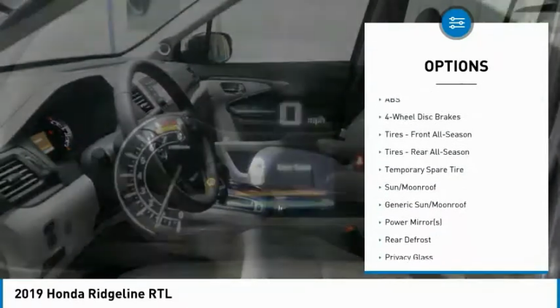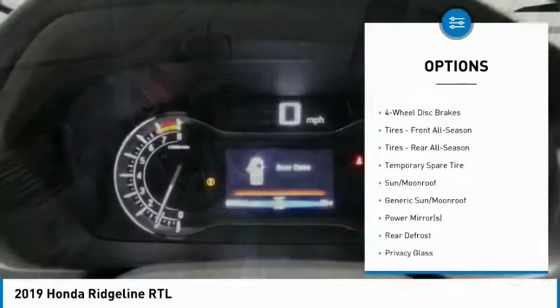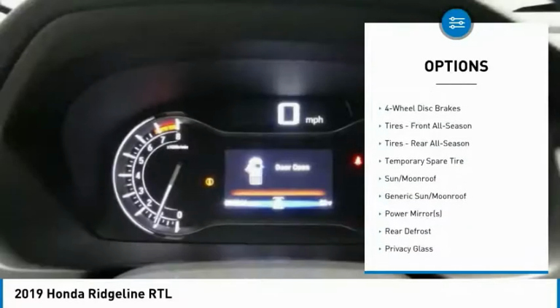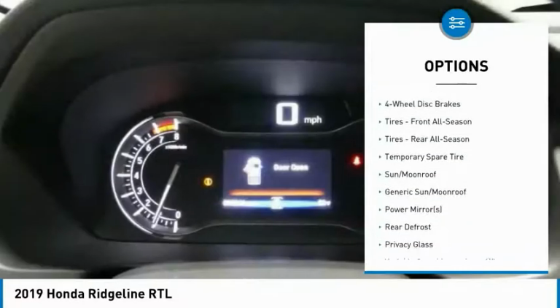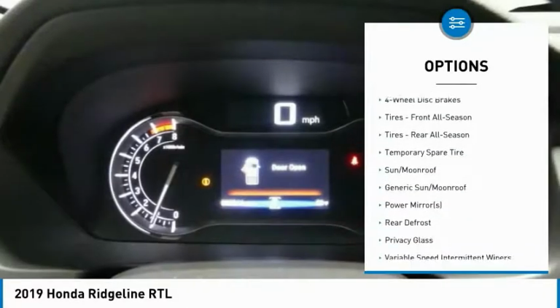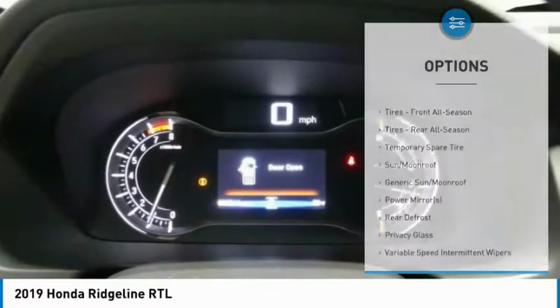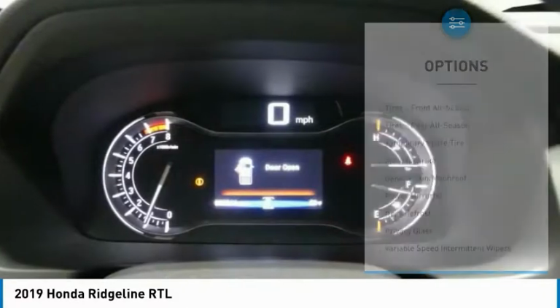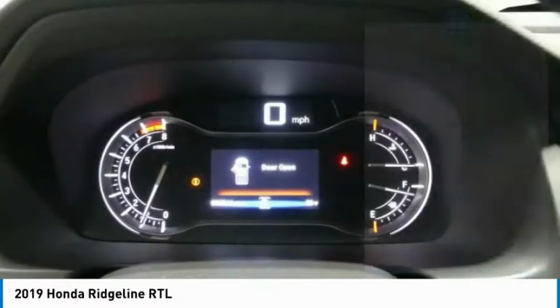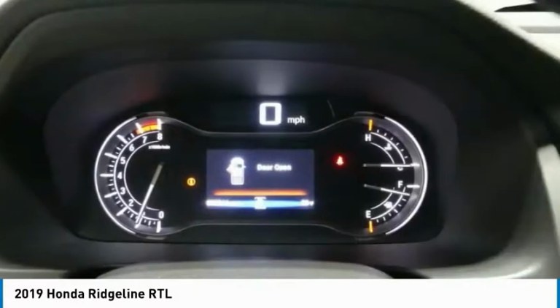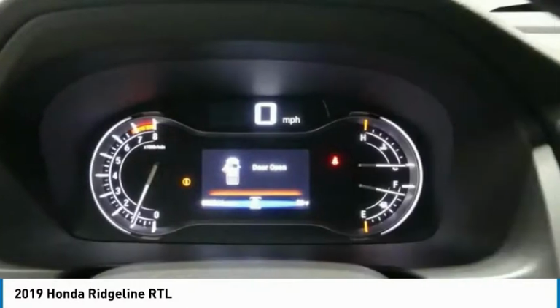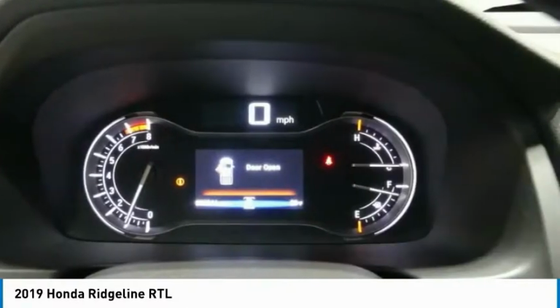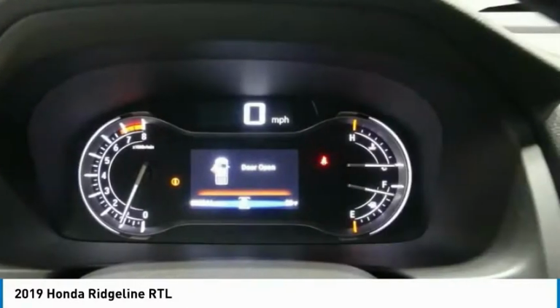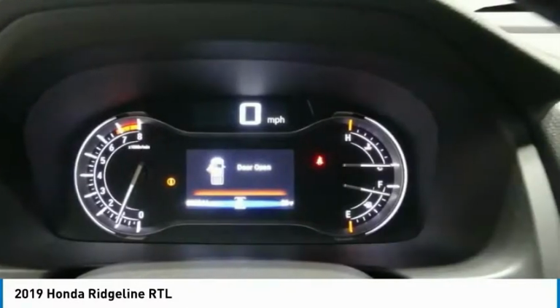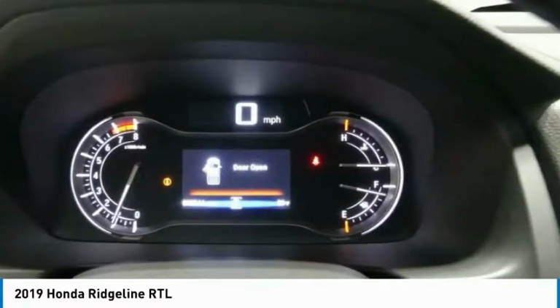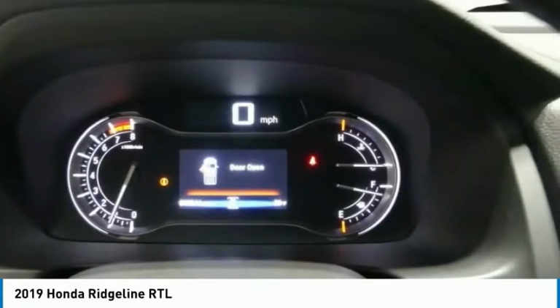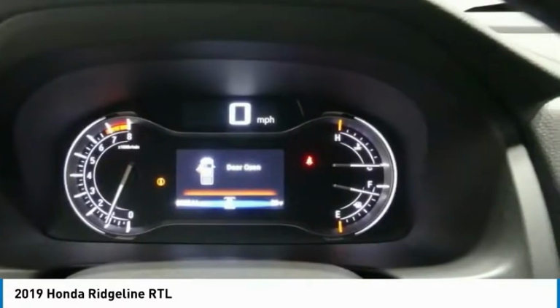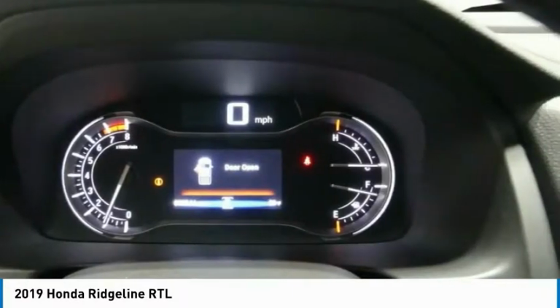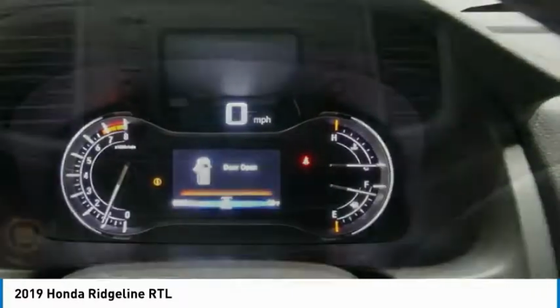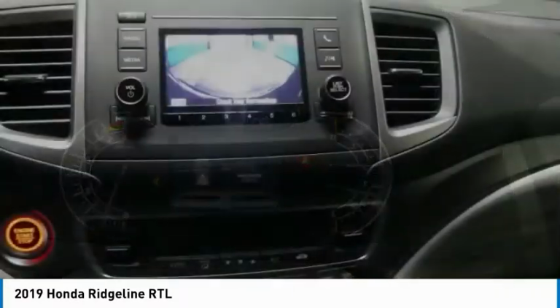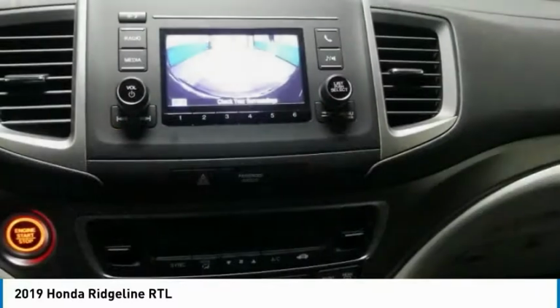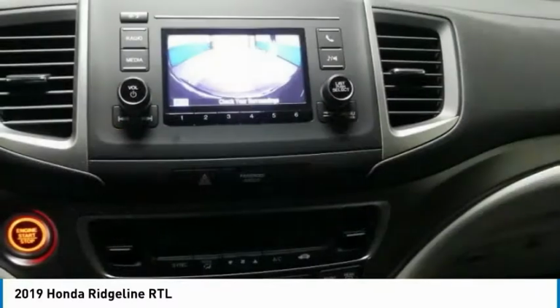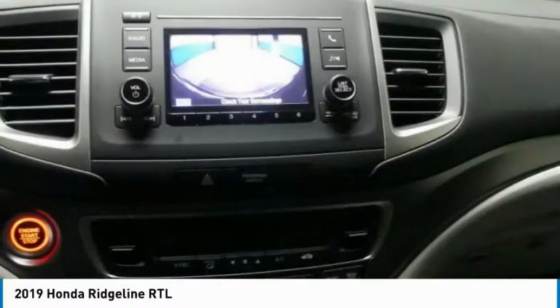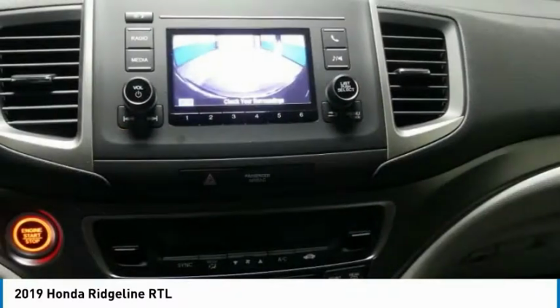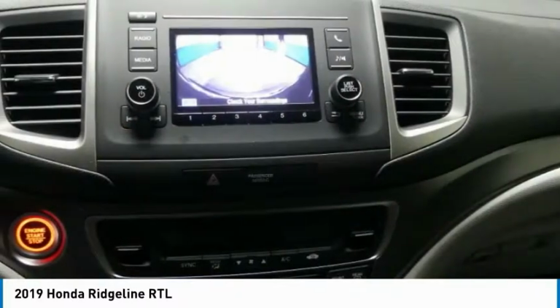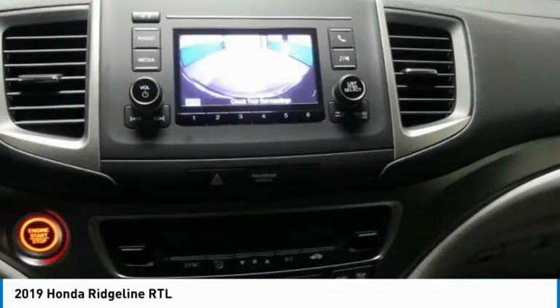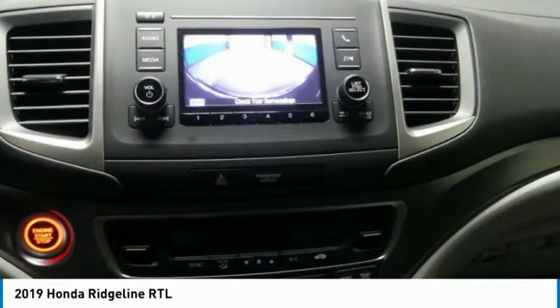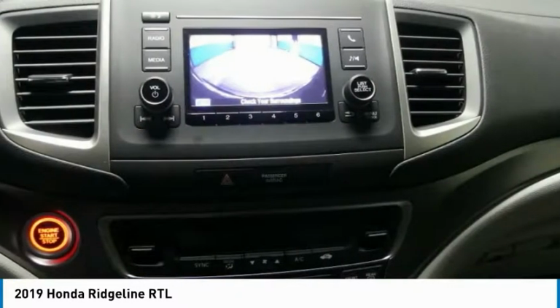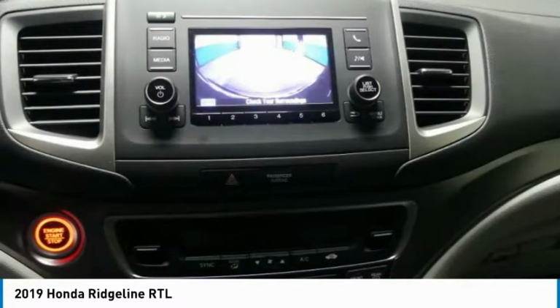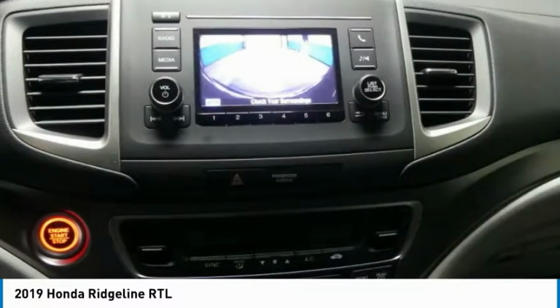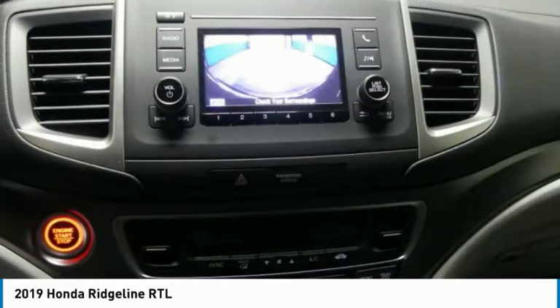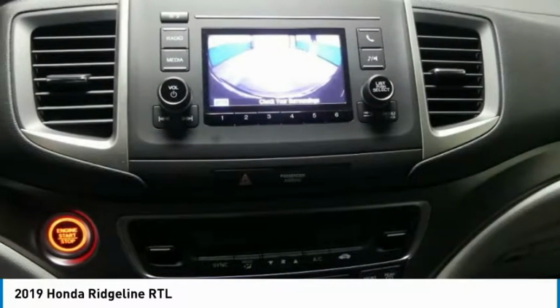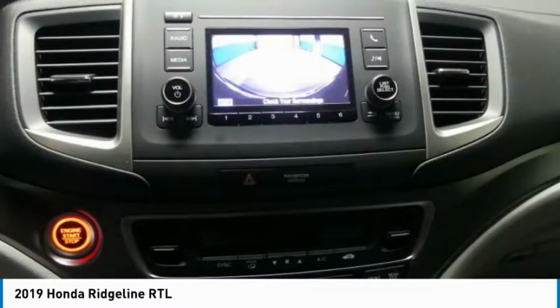Tires, front all season, four-wheel disc brakes, tires, rear all season.